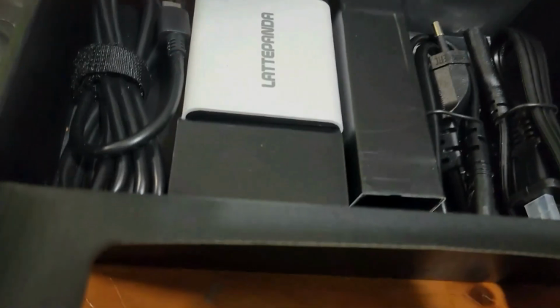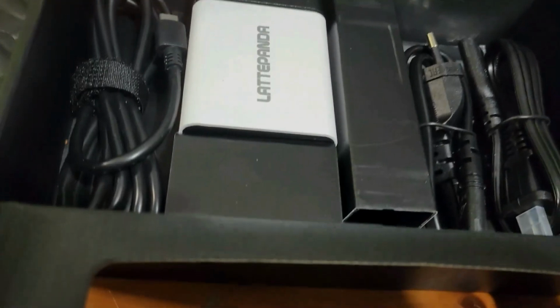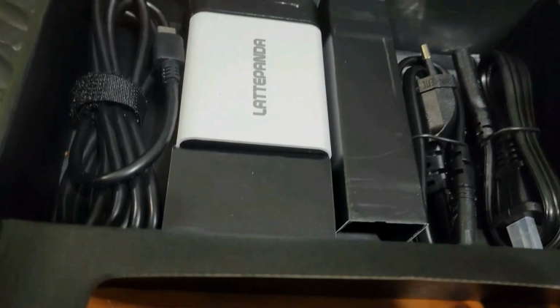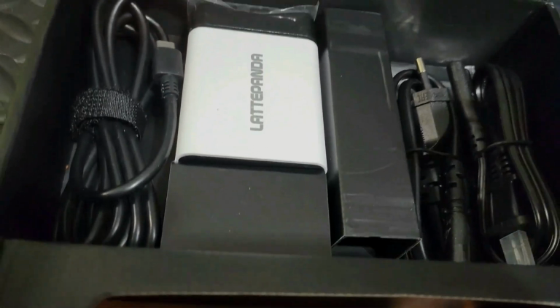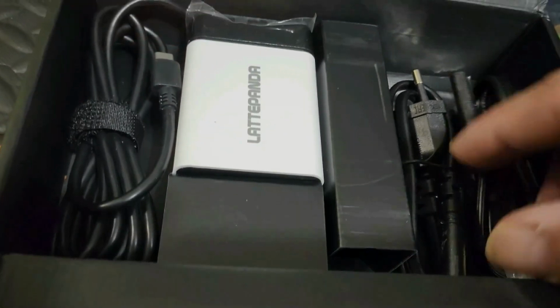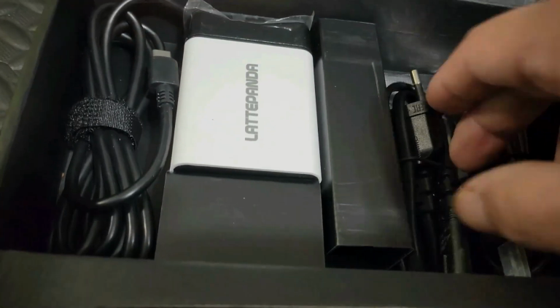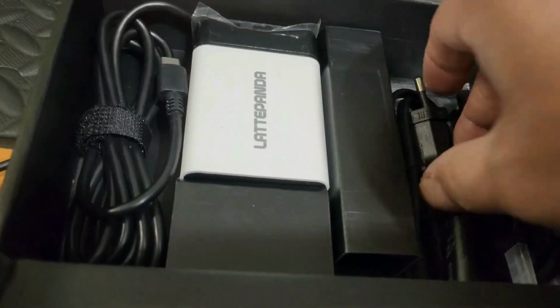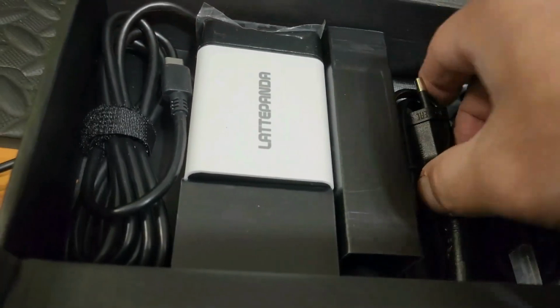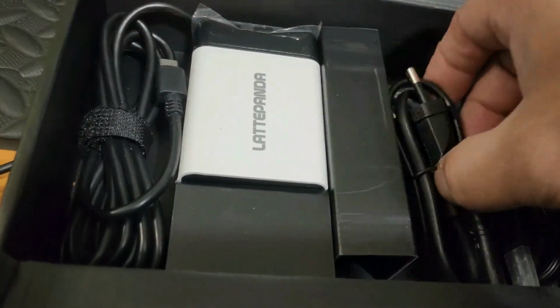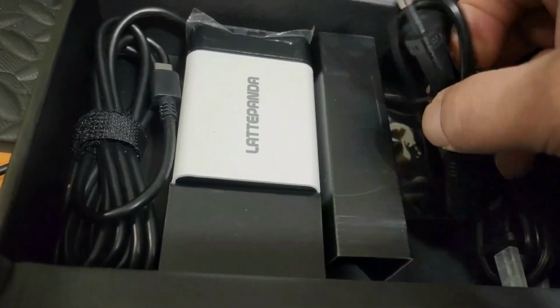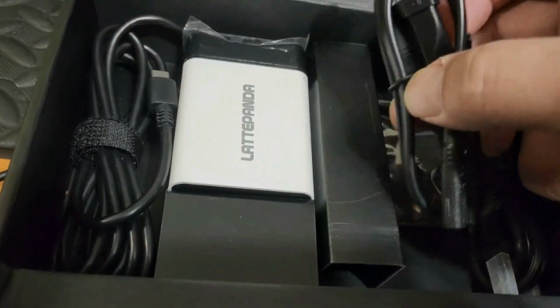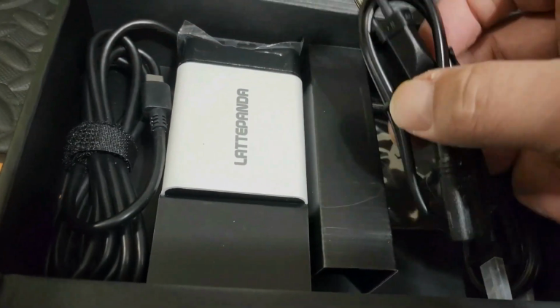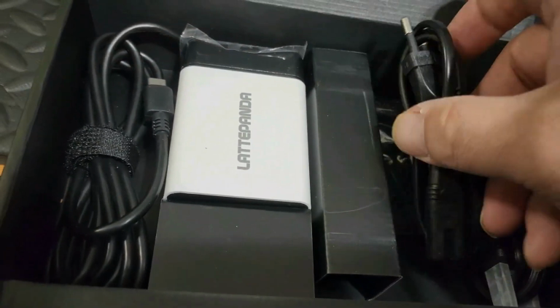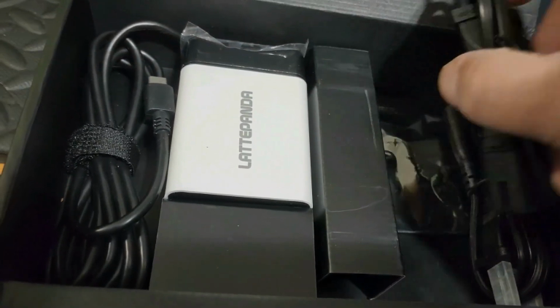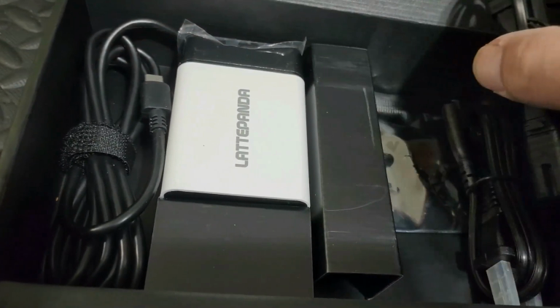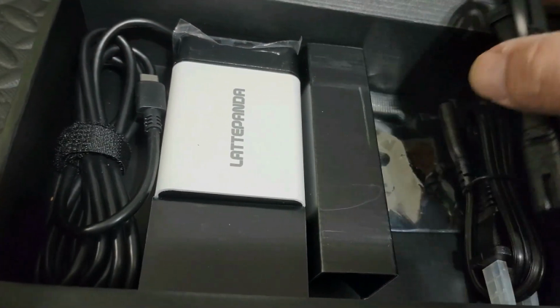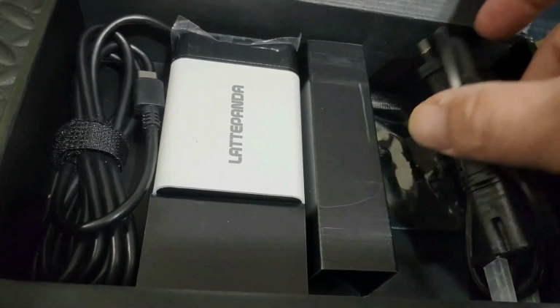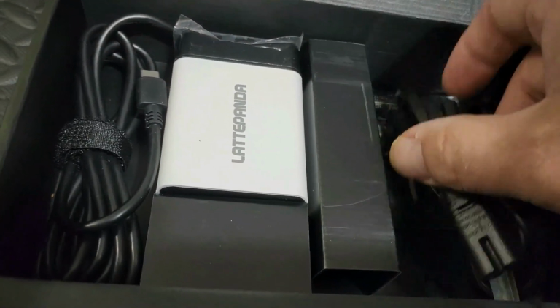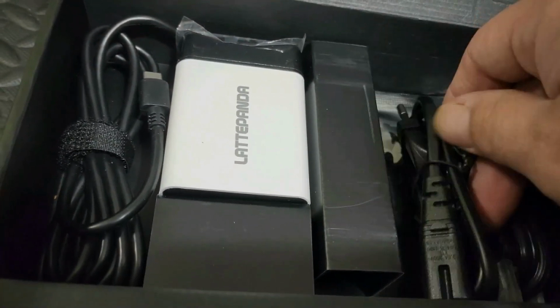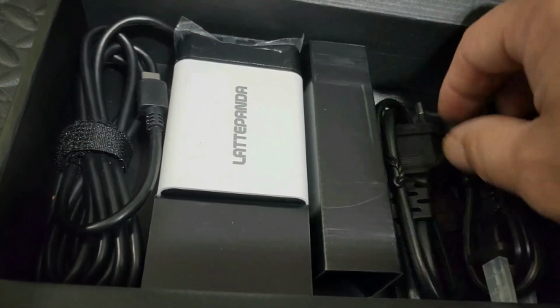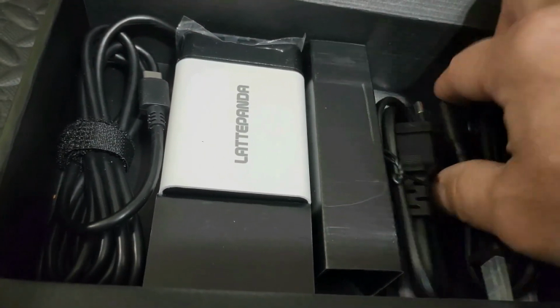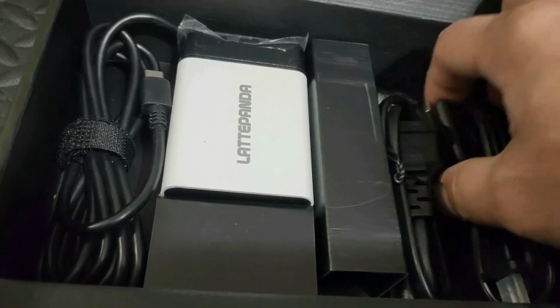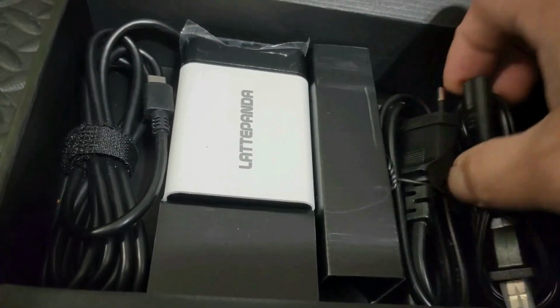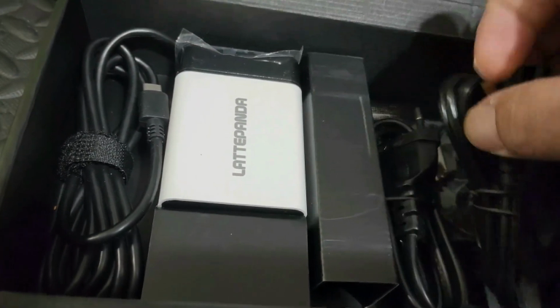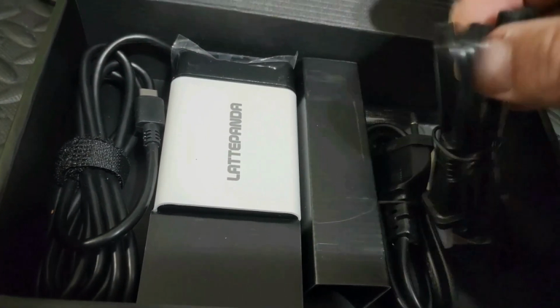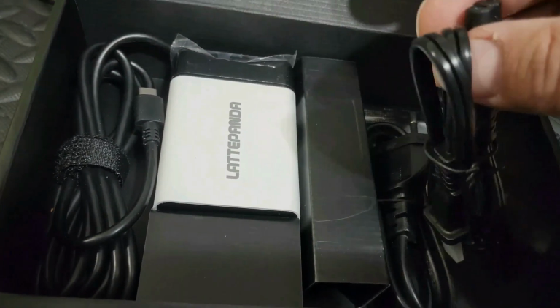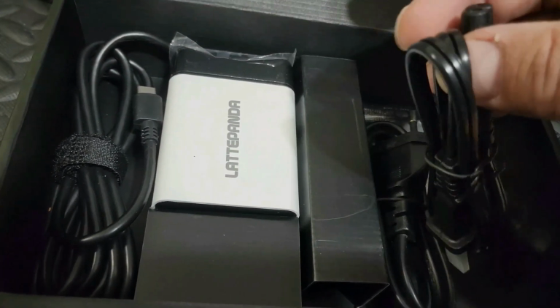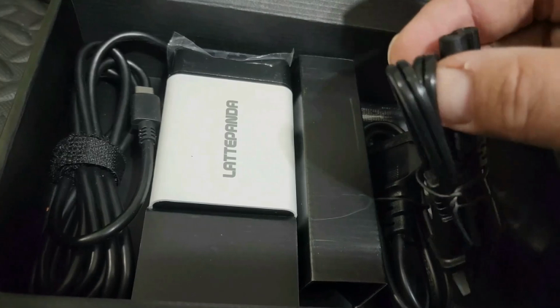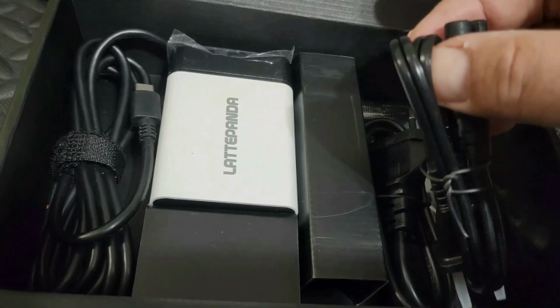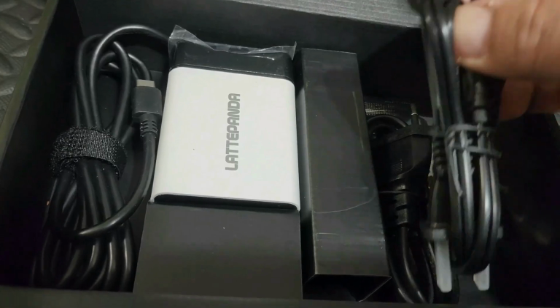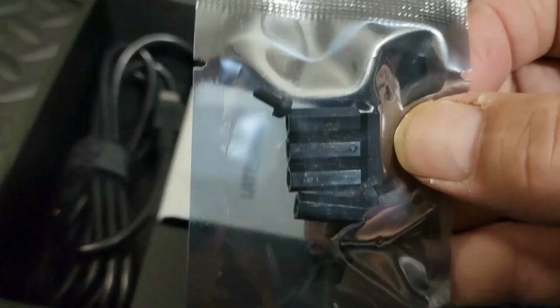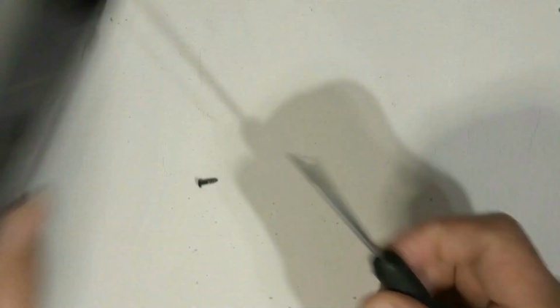This is a new version that has all the bells and whistles of a desktop PC, all rolled into one single mini board the size of a credit card.